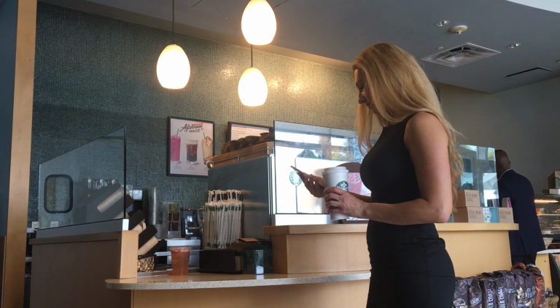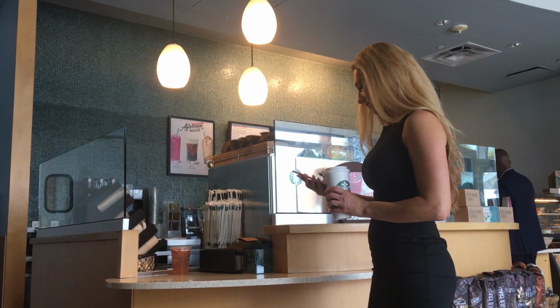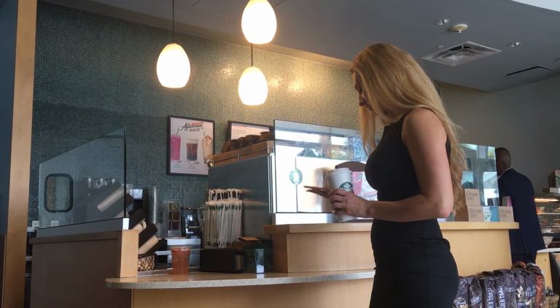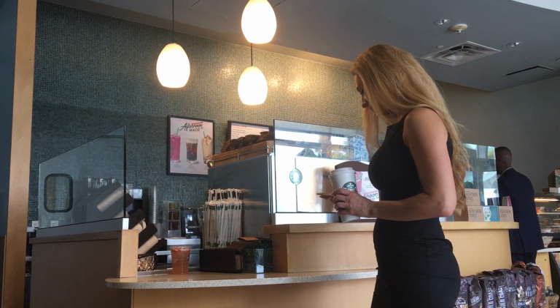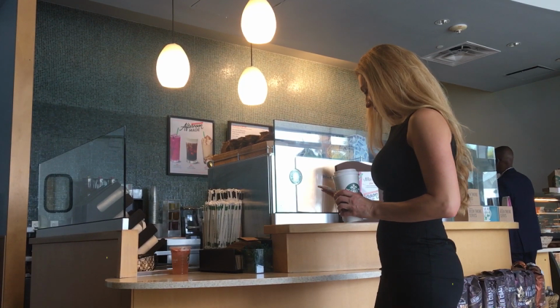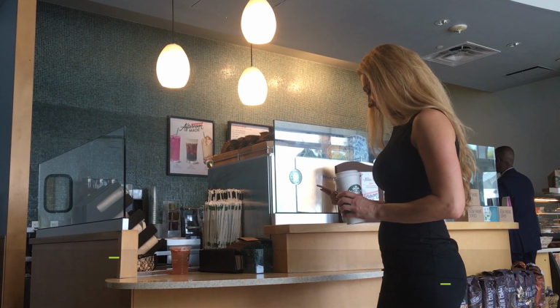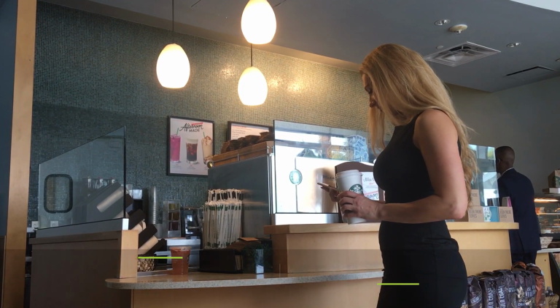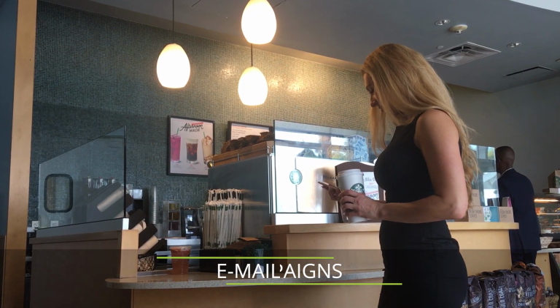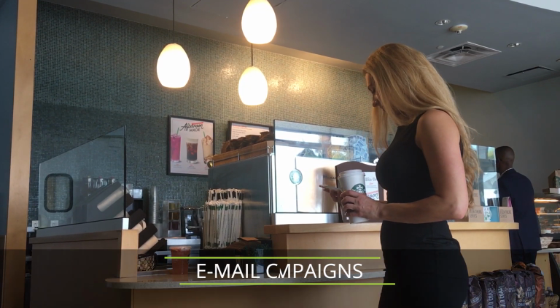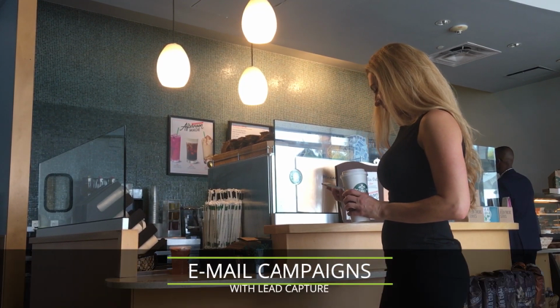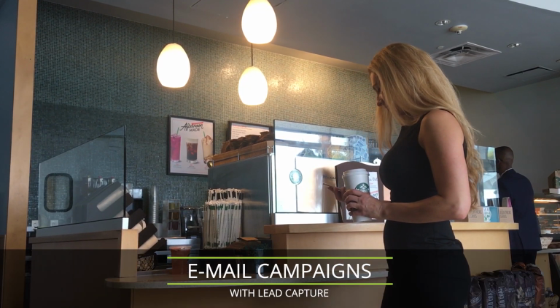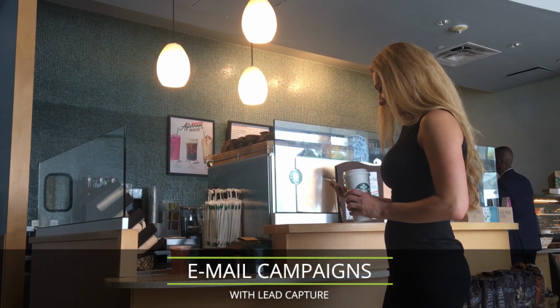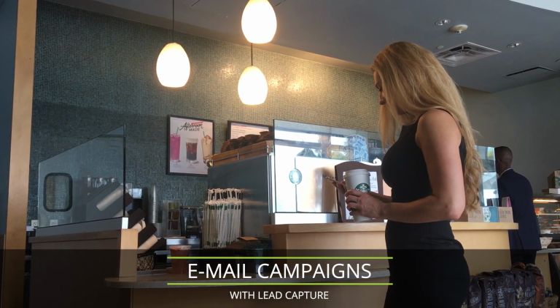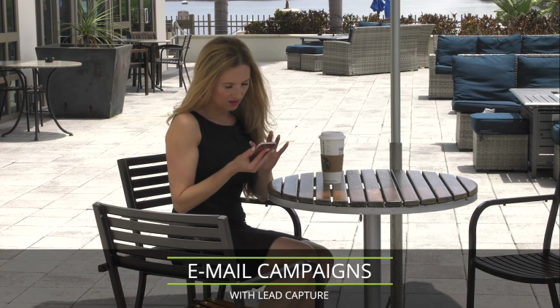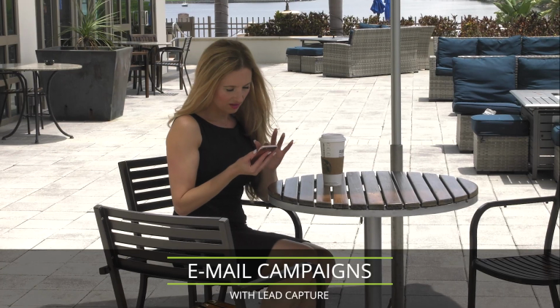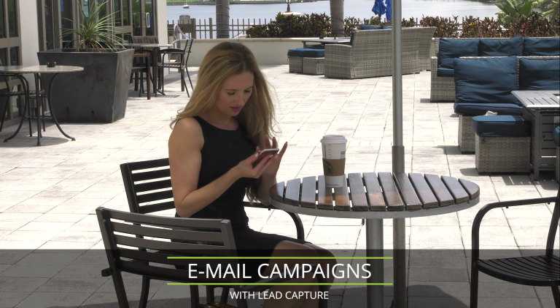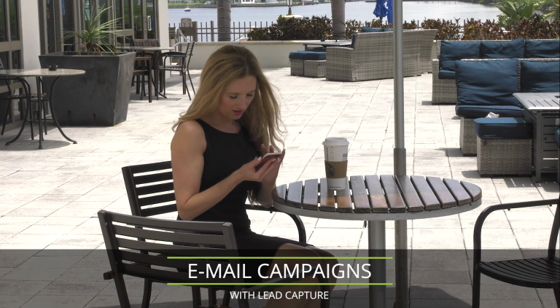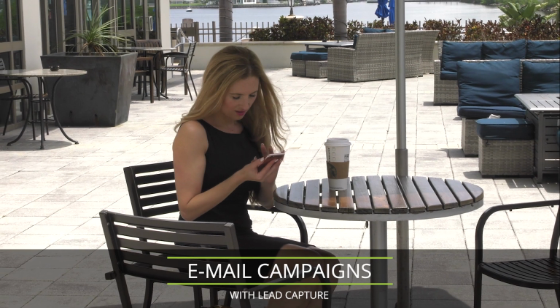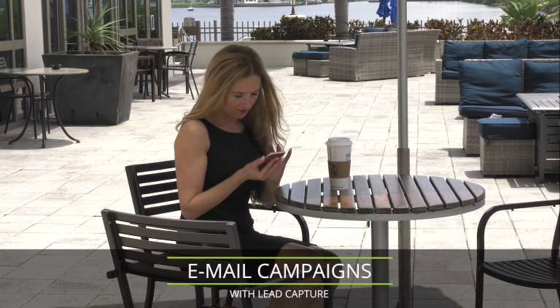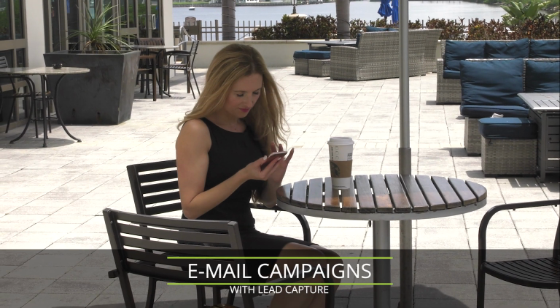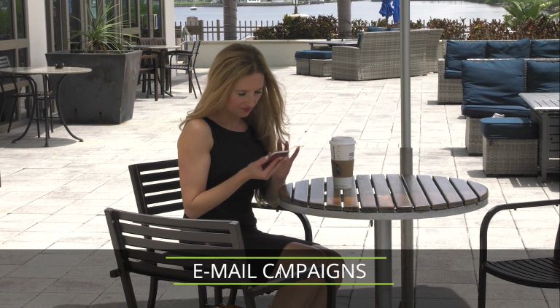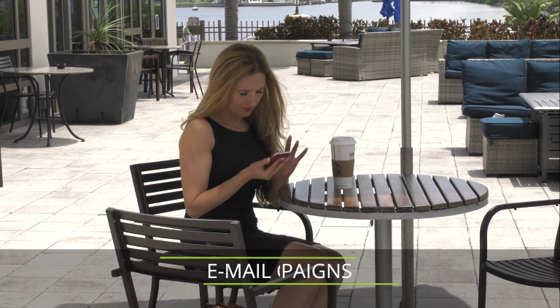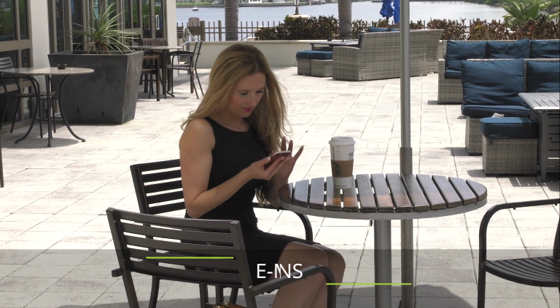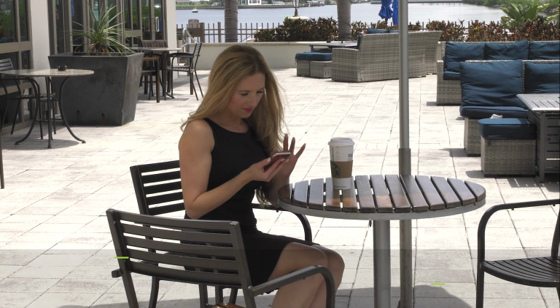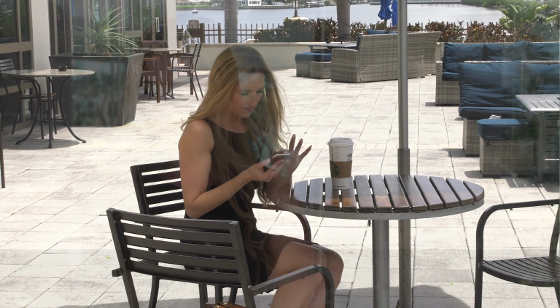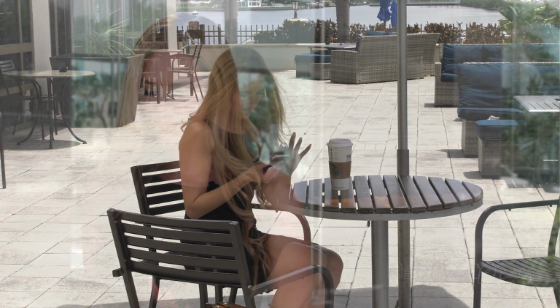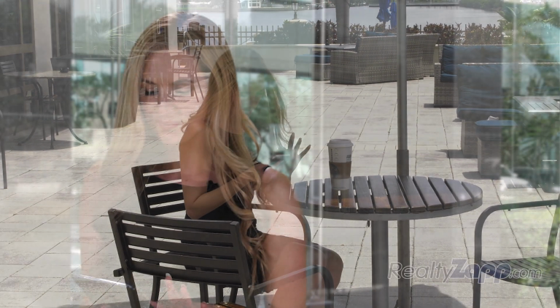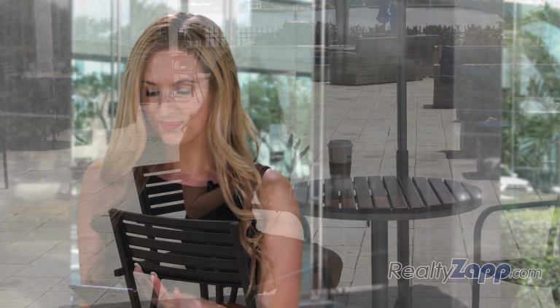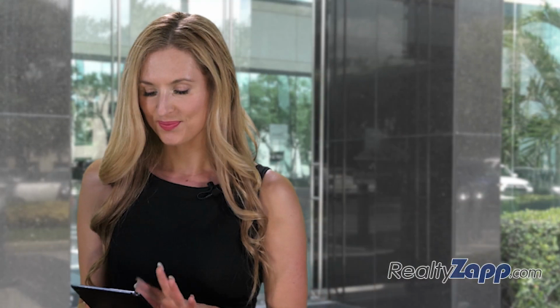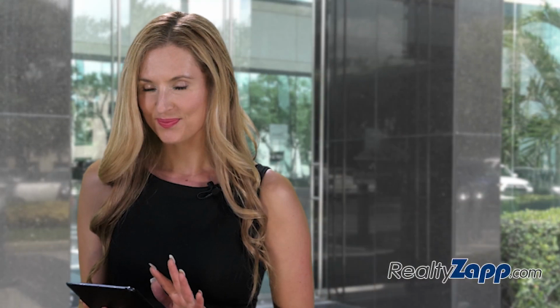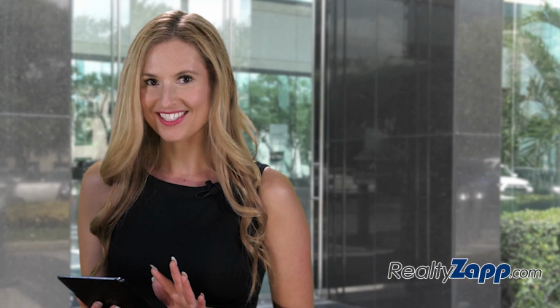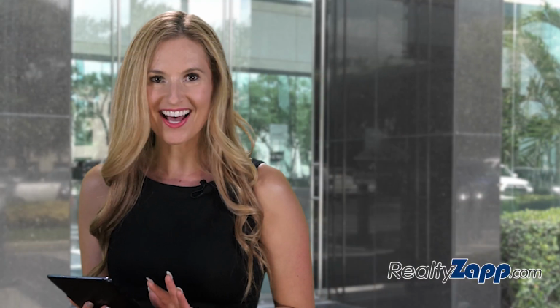I've got 5 minutes here — time to schedule an email campaign and set up lead capture for my new listing. Done.